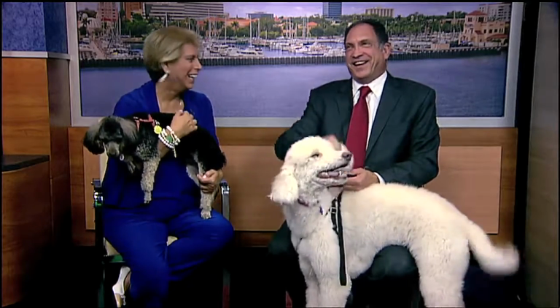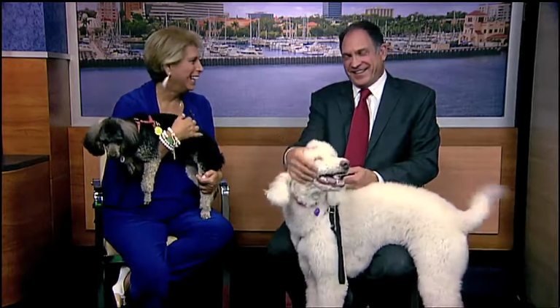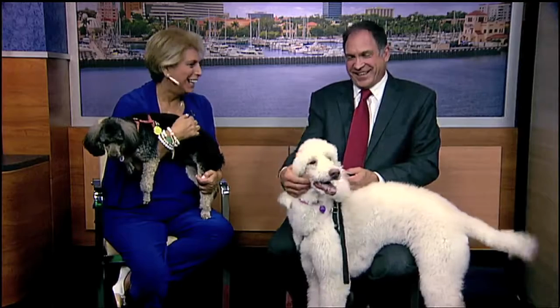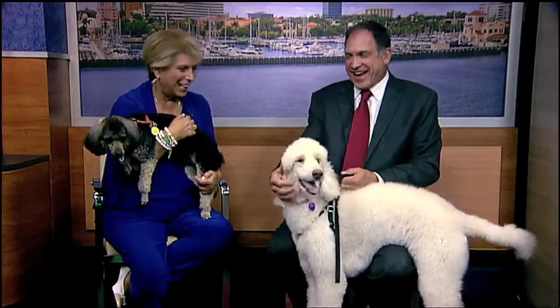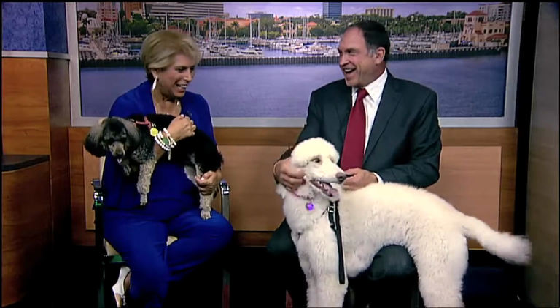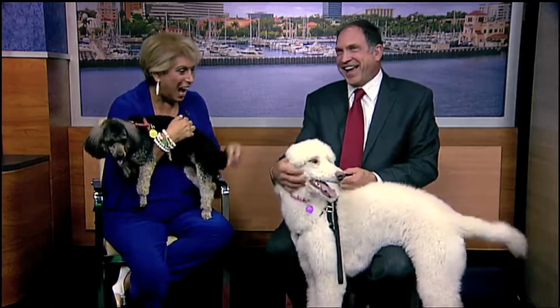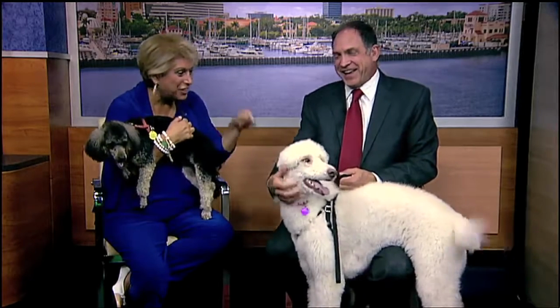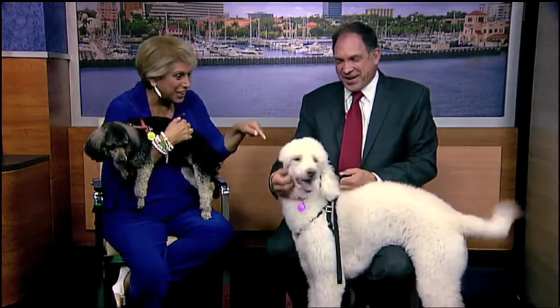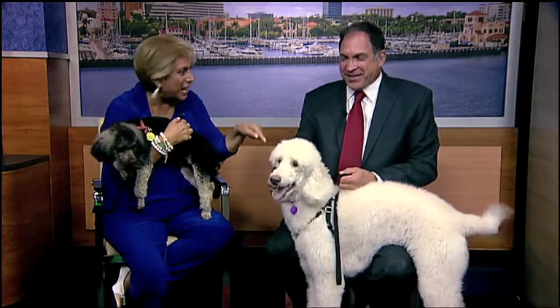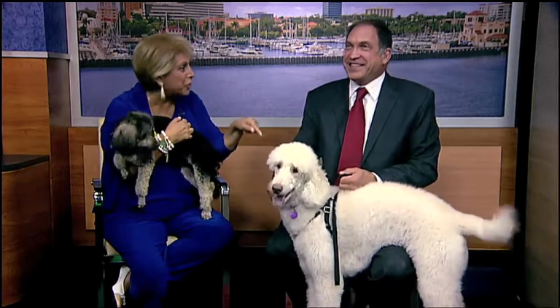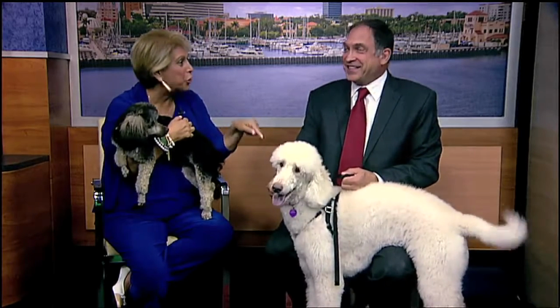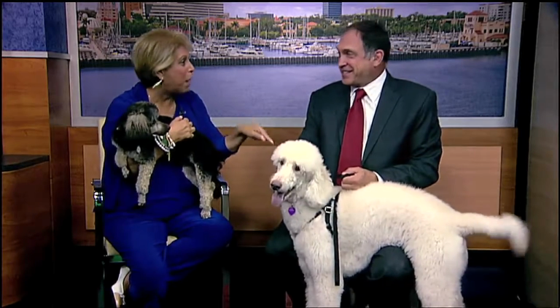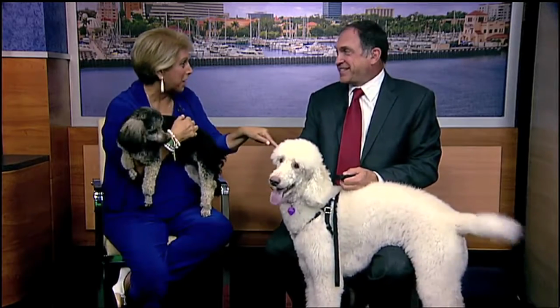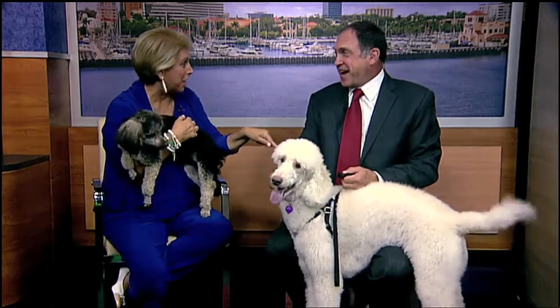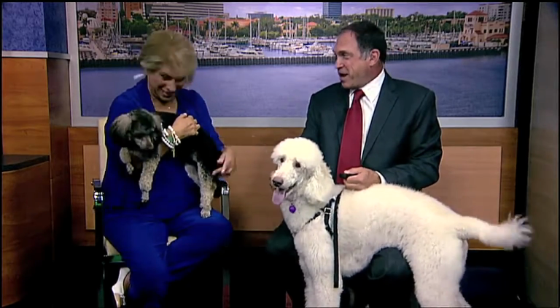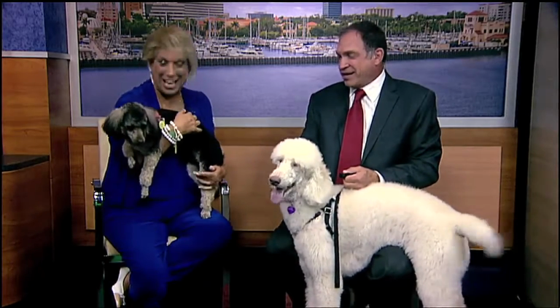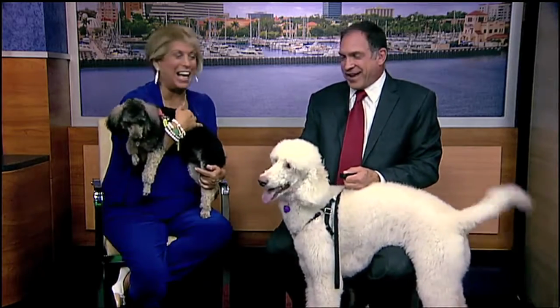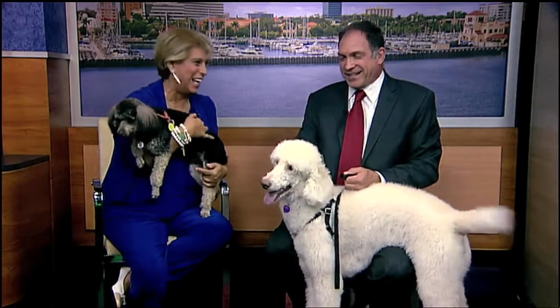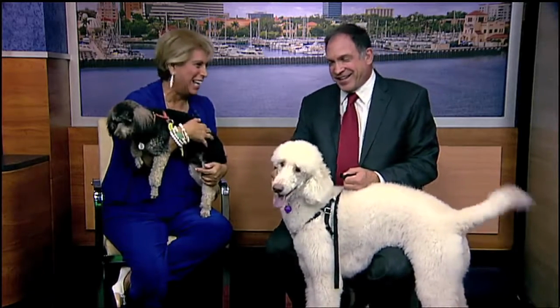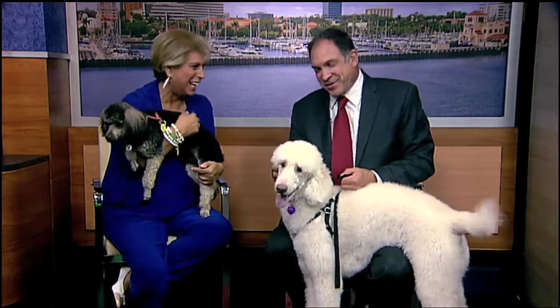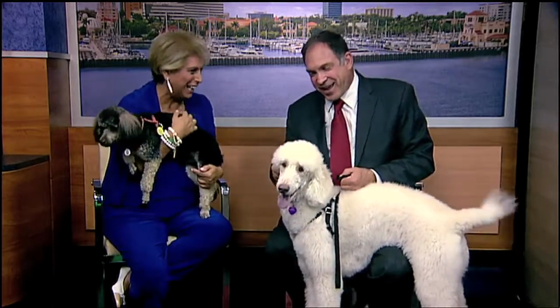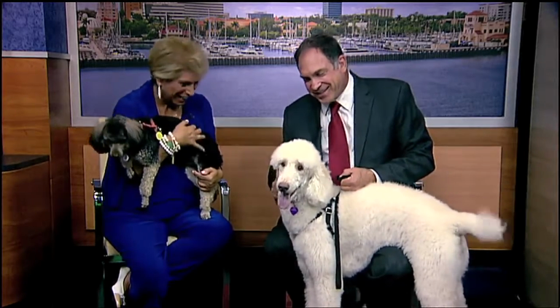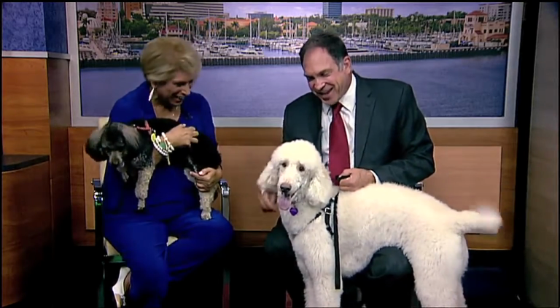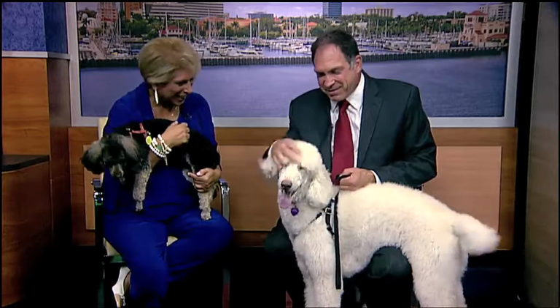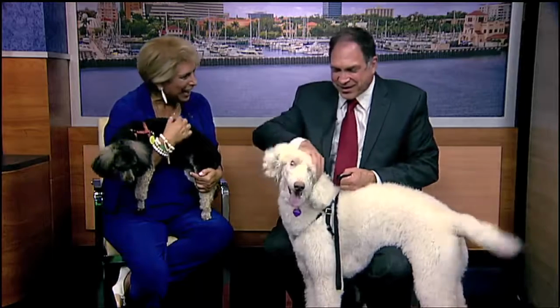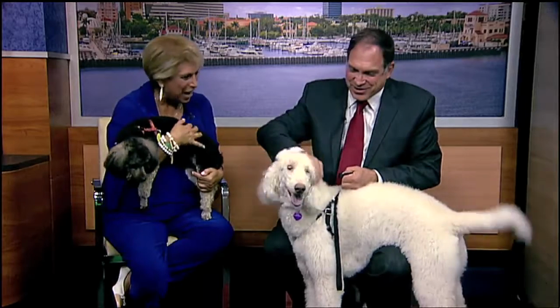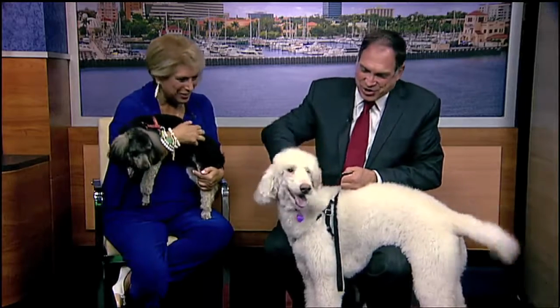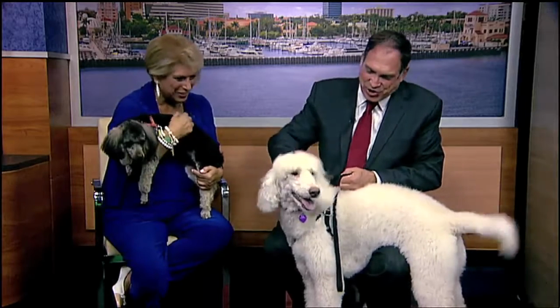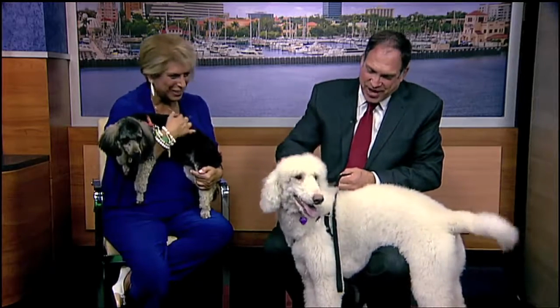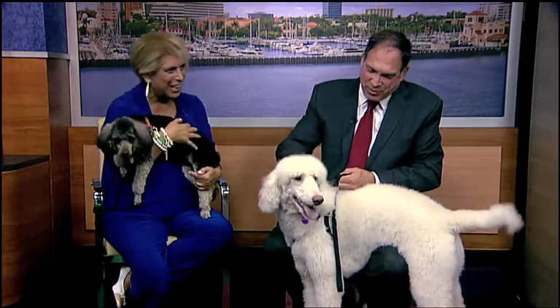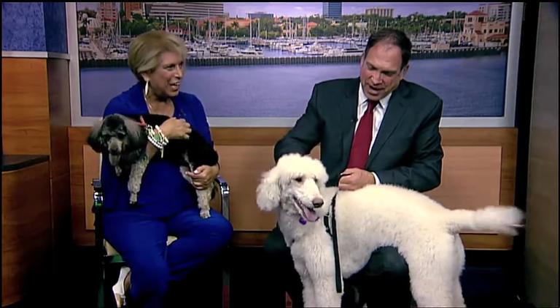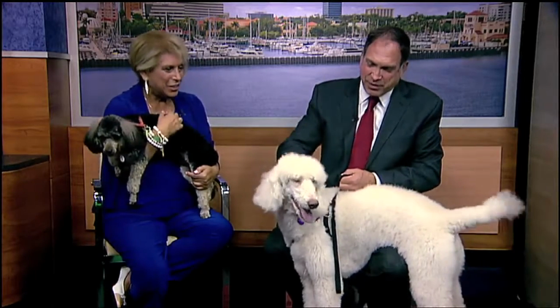Hey guys! Hi. How'd you like that on-cue bark? Timing — I'll tell you what, it's timing. Good job, Renee Pearl.